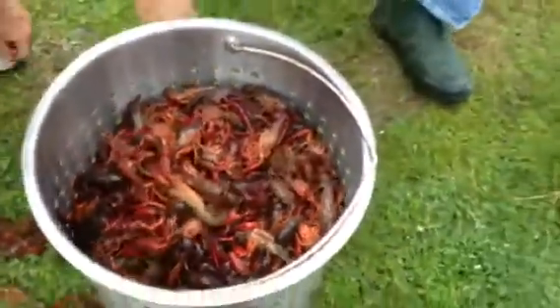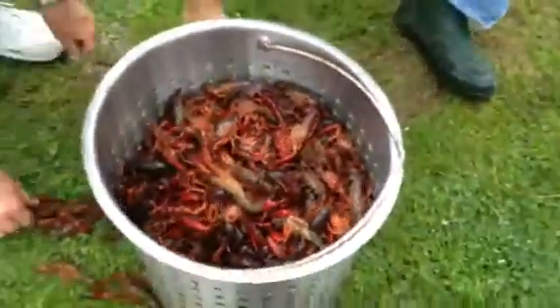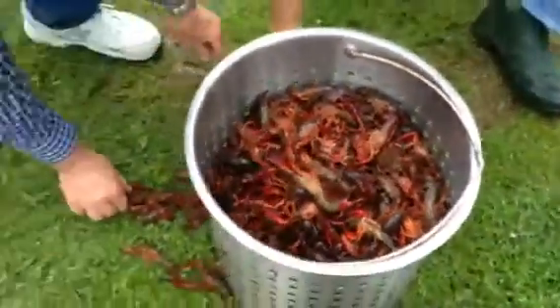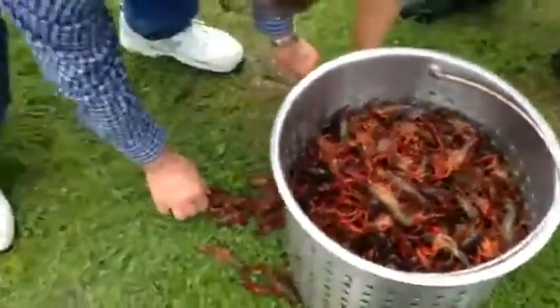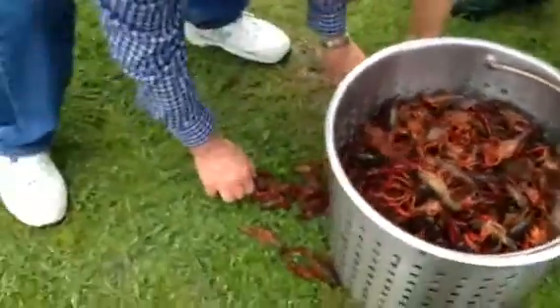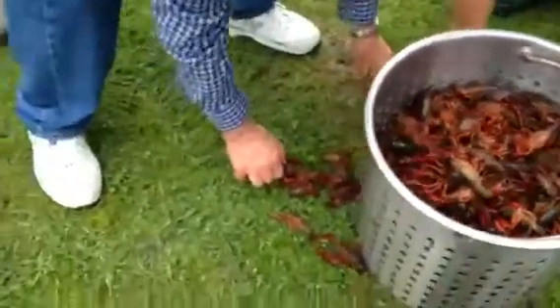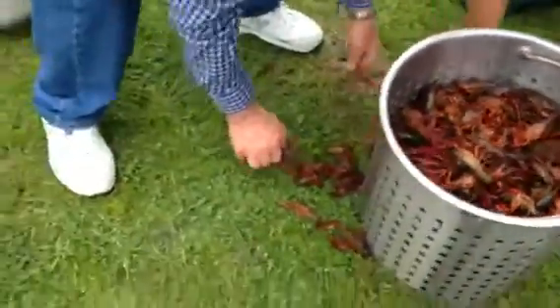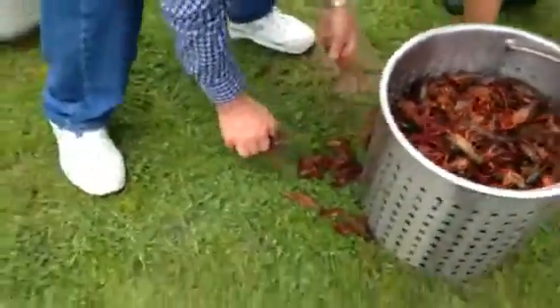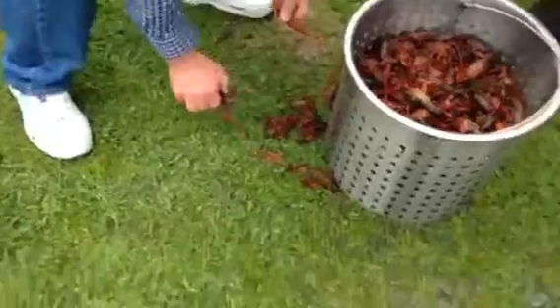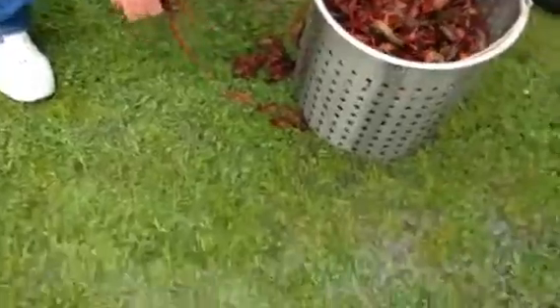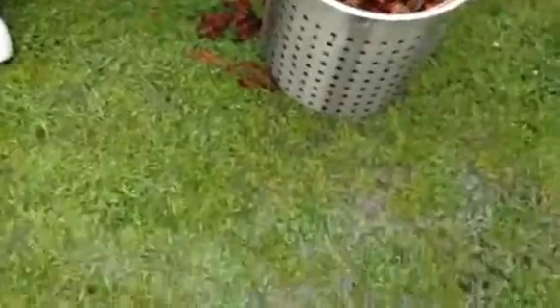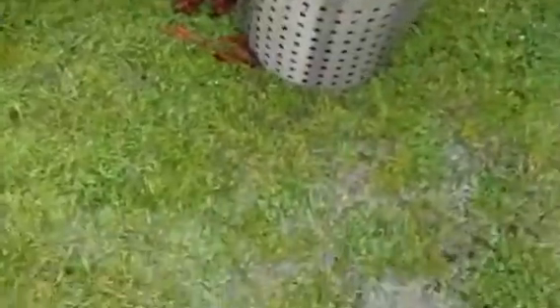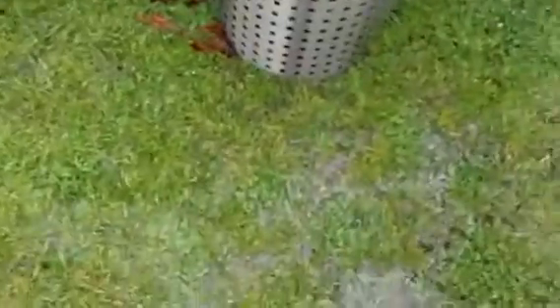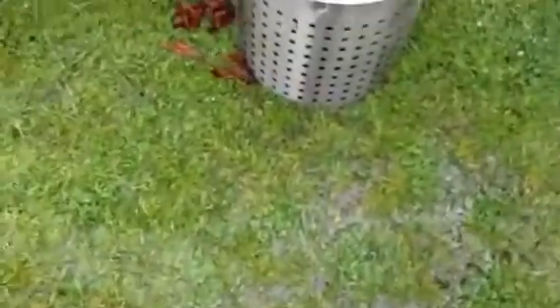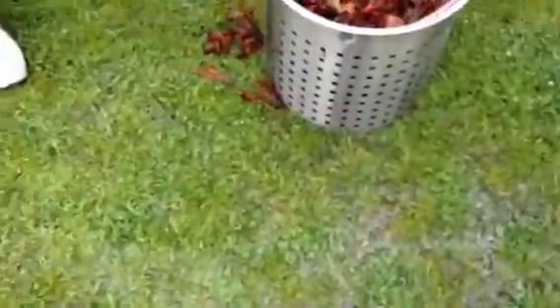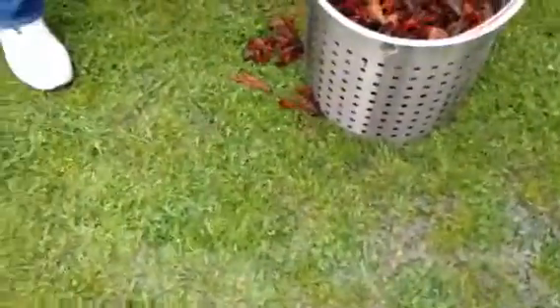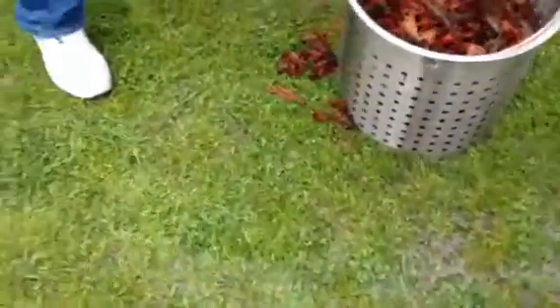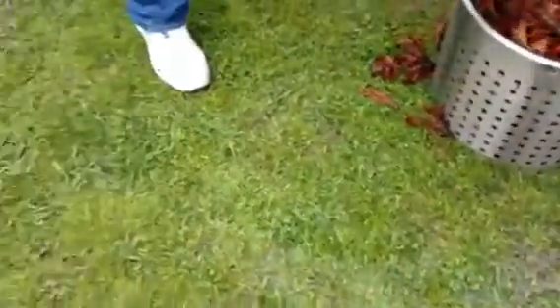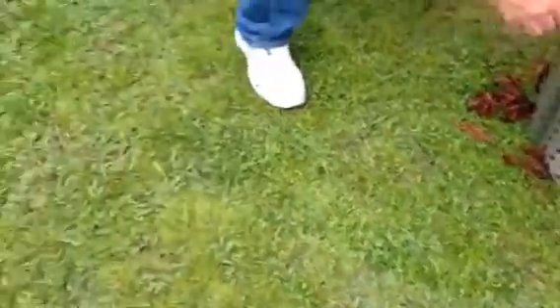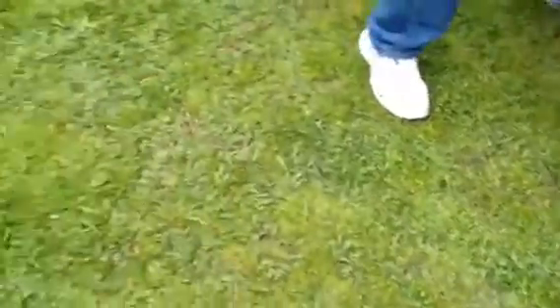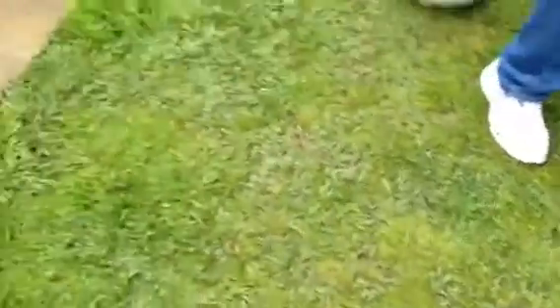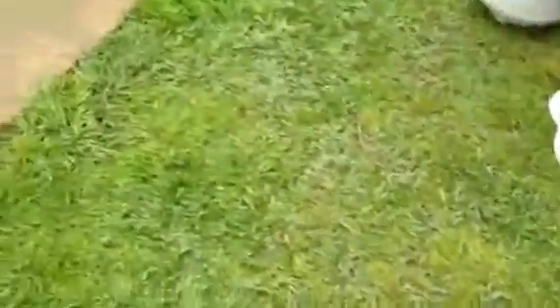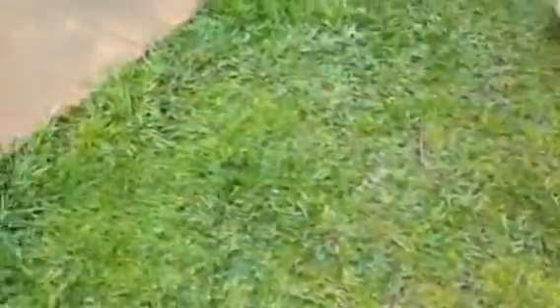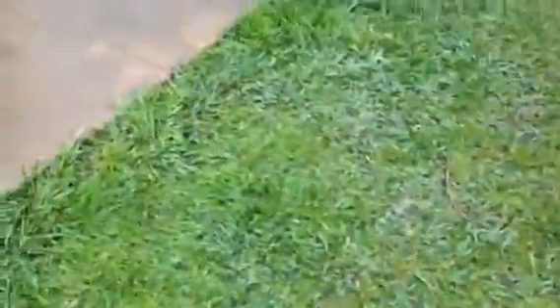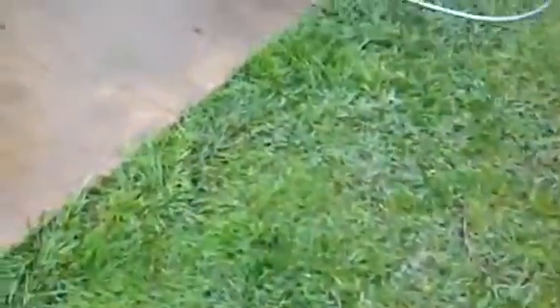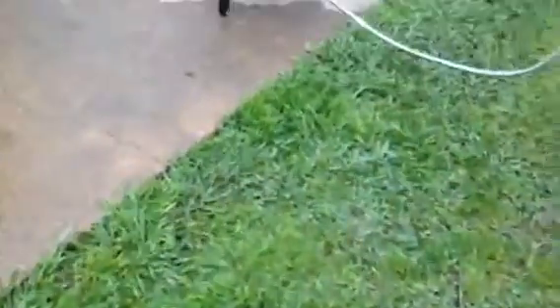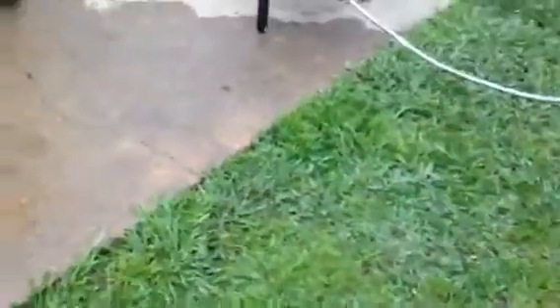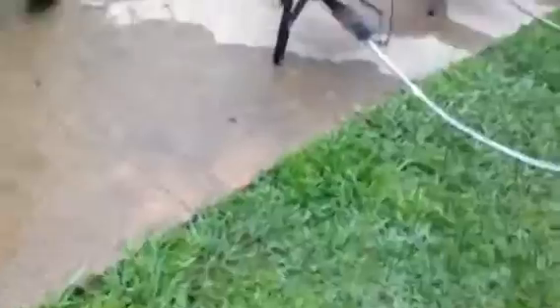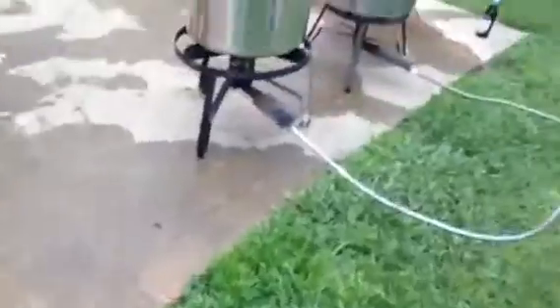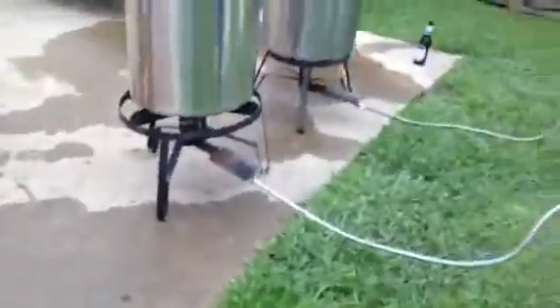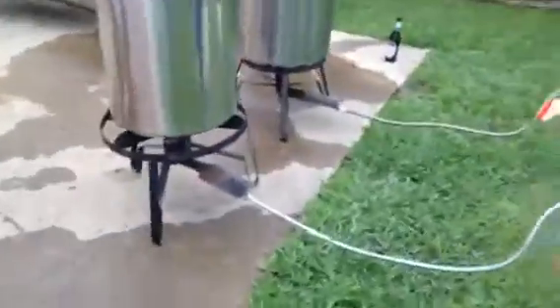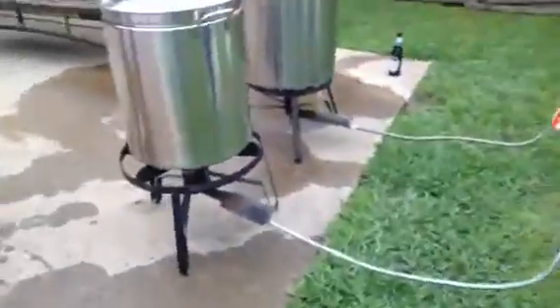They're alive and they're ready to go. I think we've got a dead one here — oh, it's alive.